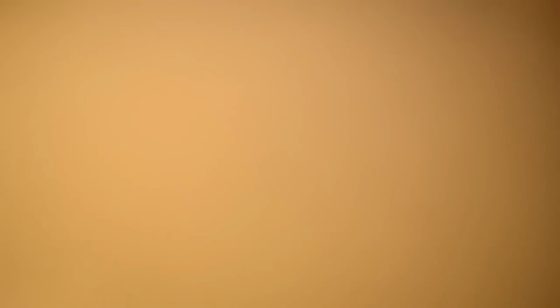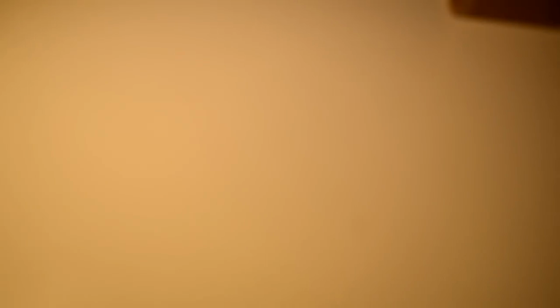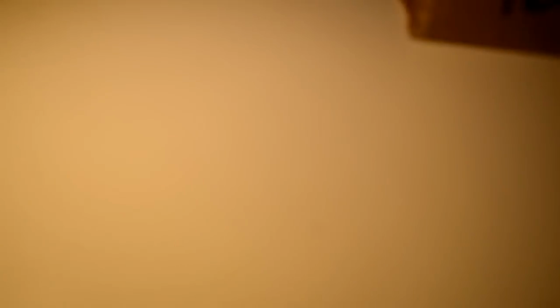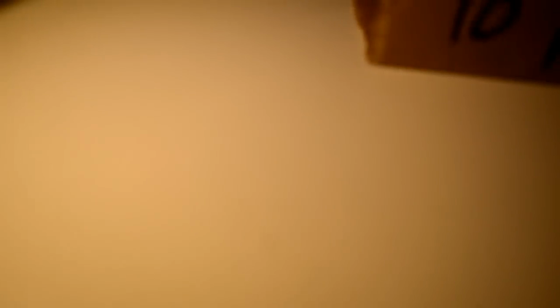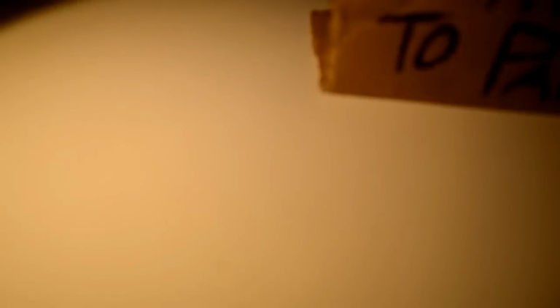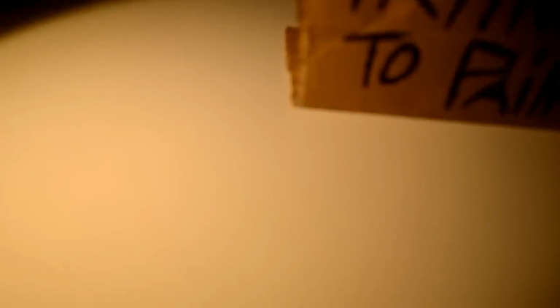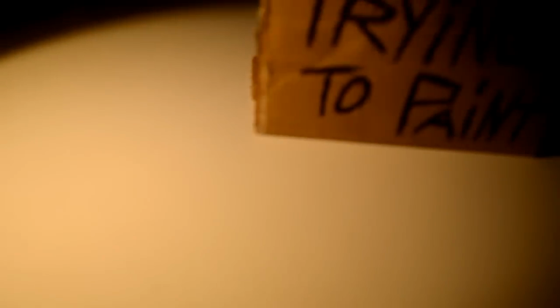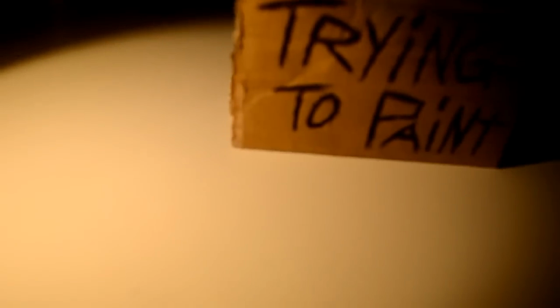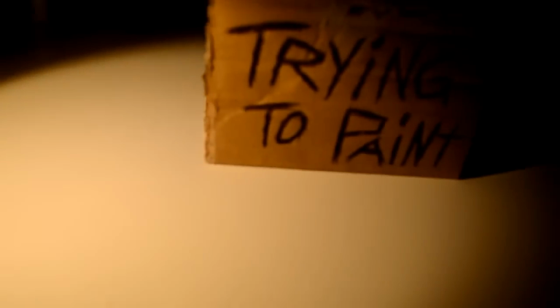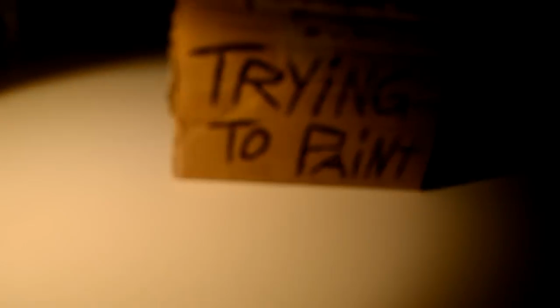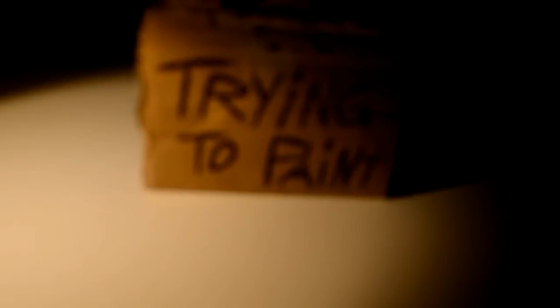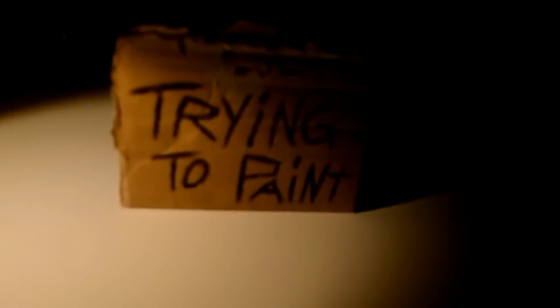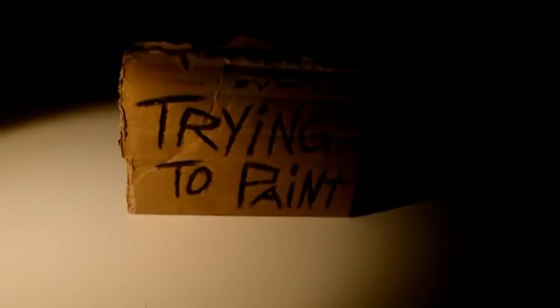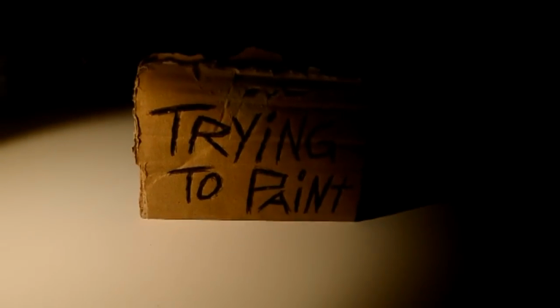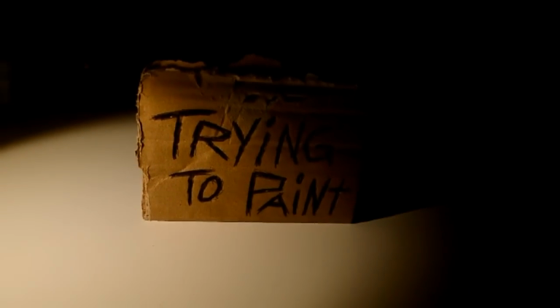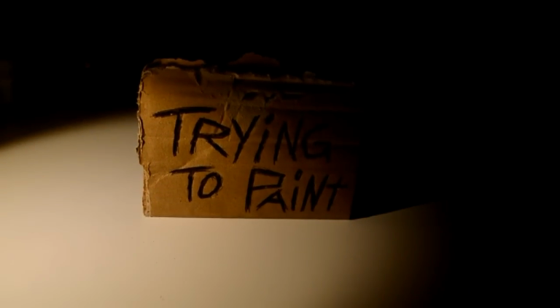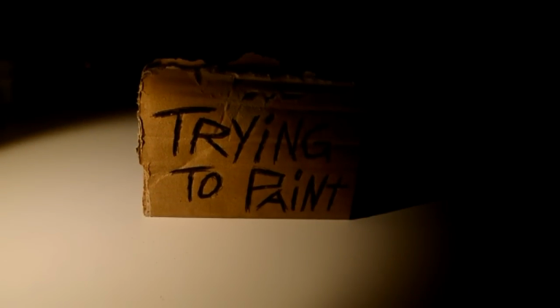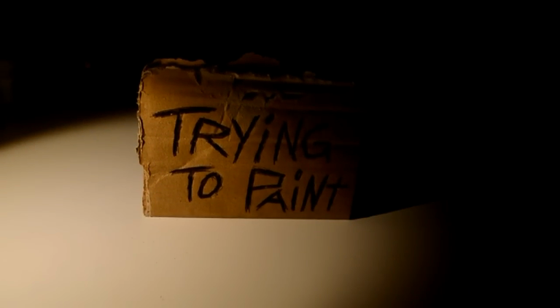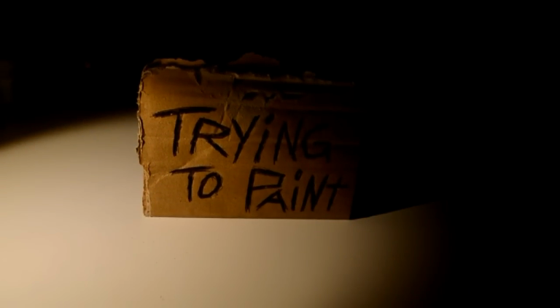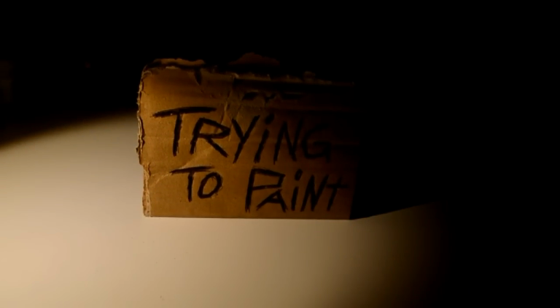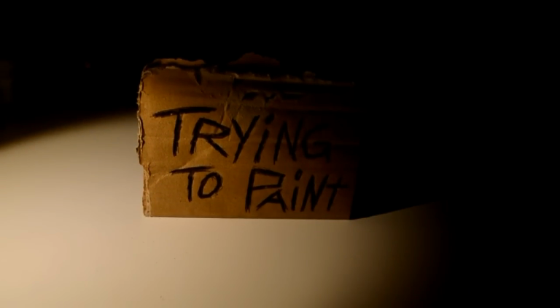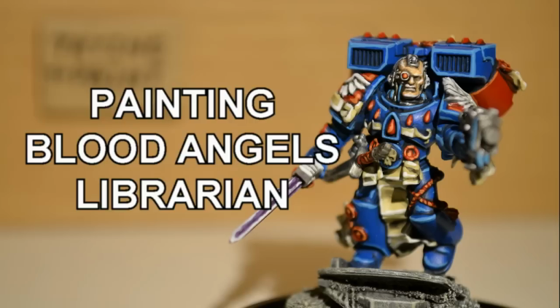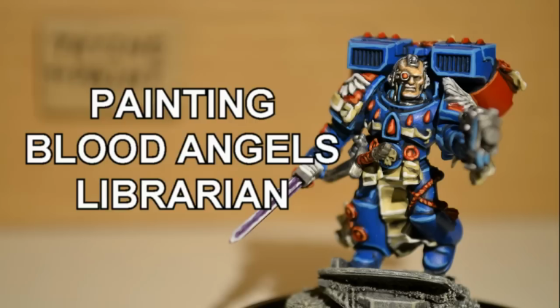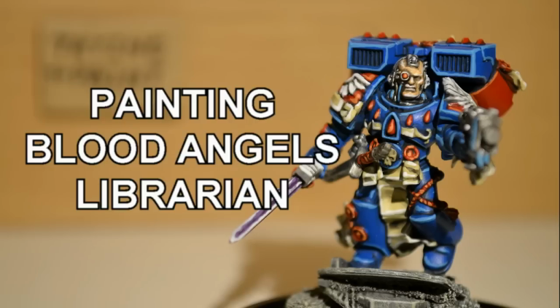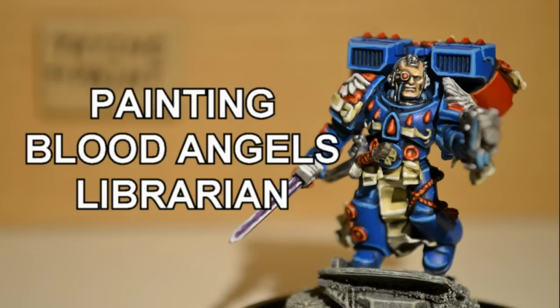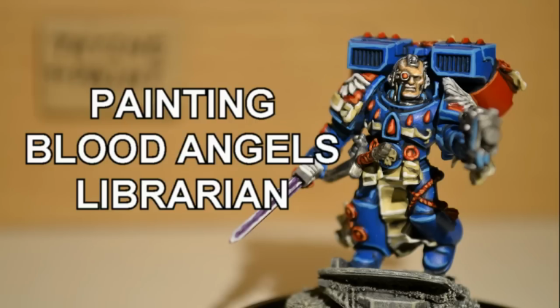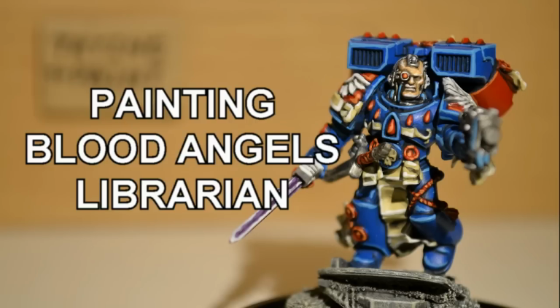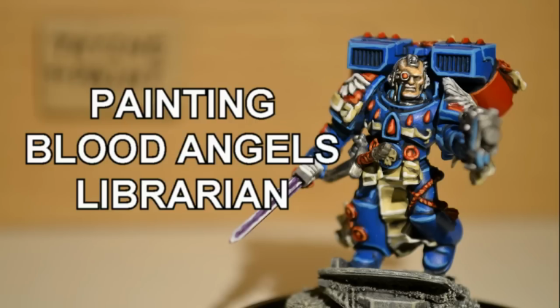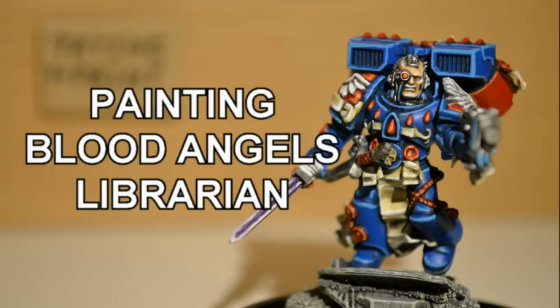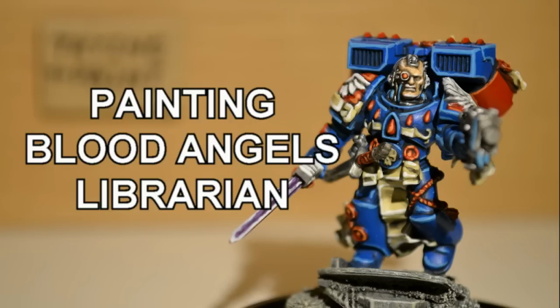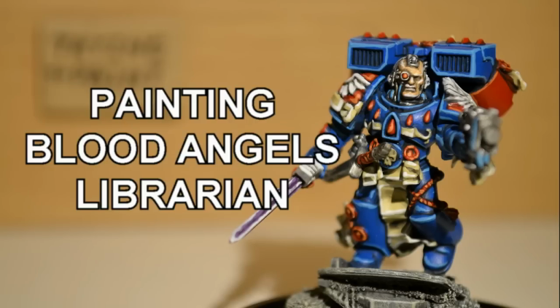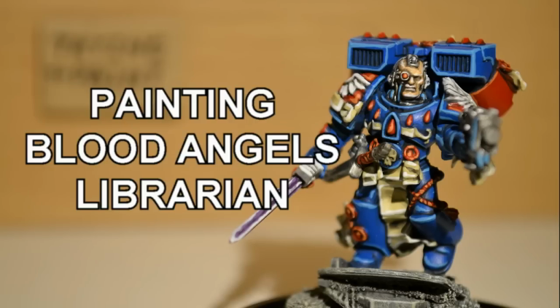I'm trying to paint! Today I'm painting a Blood Angels Librarian.